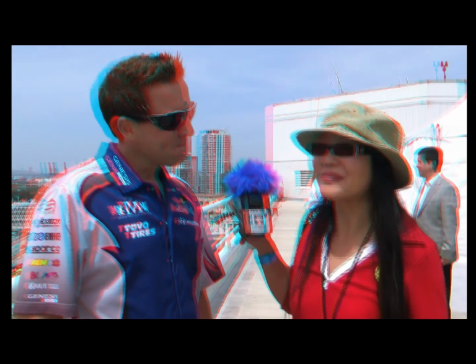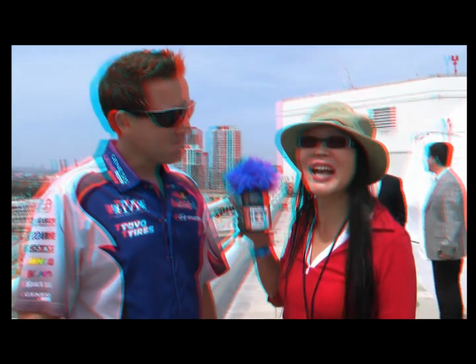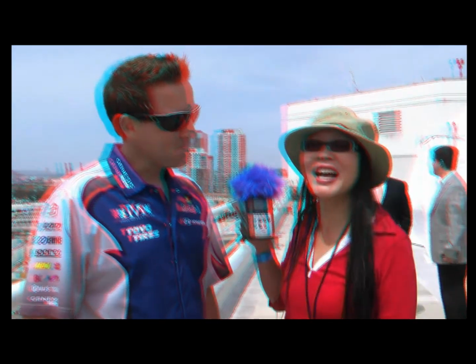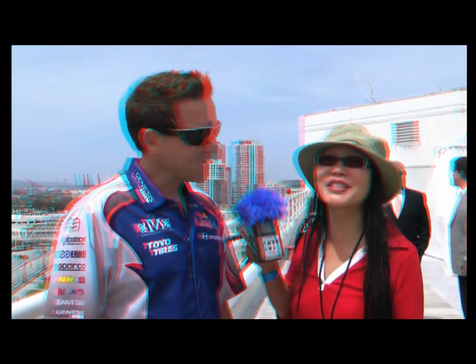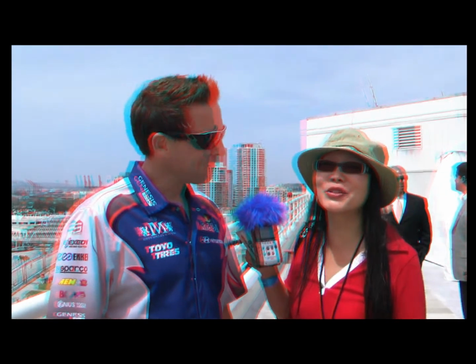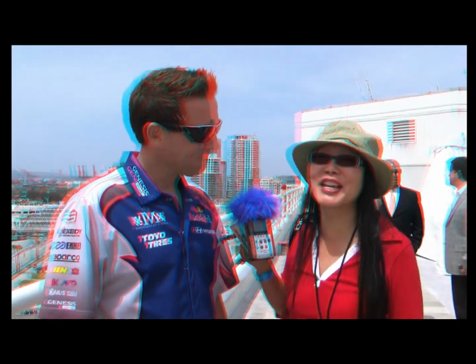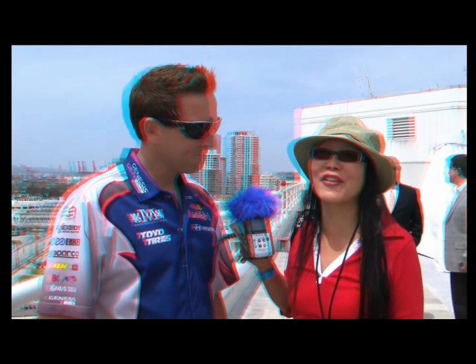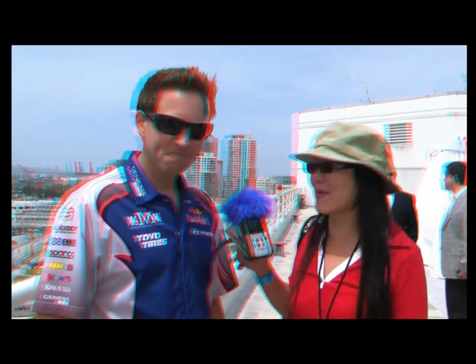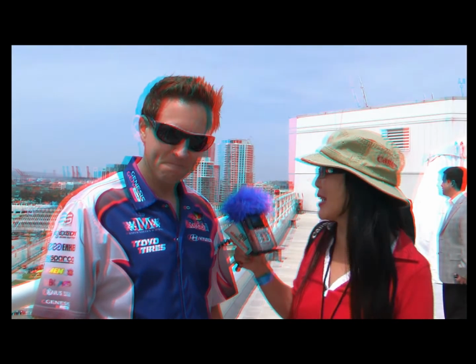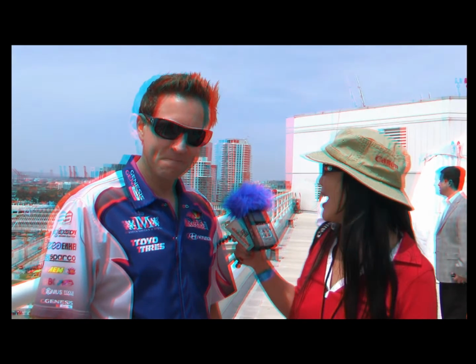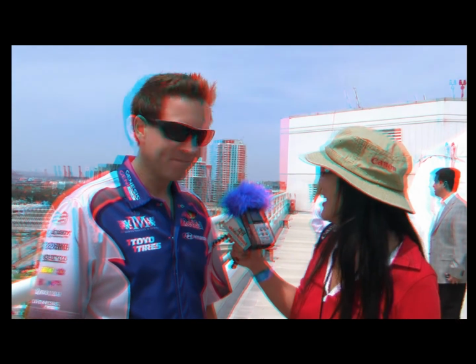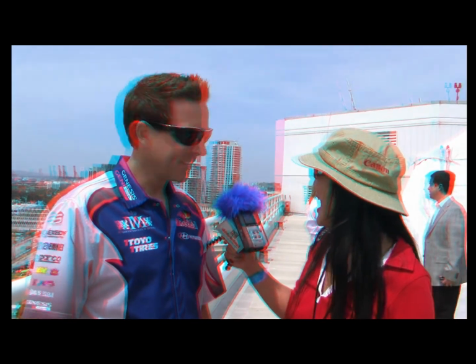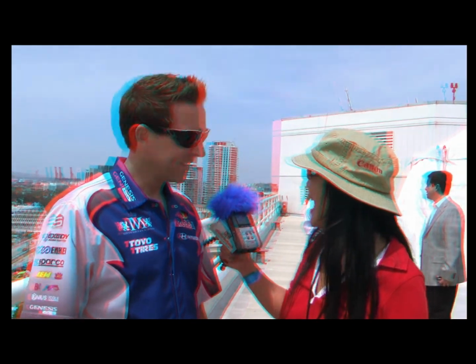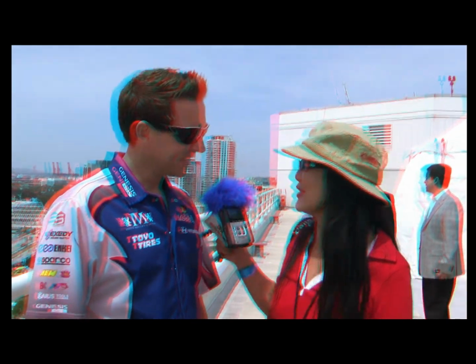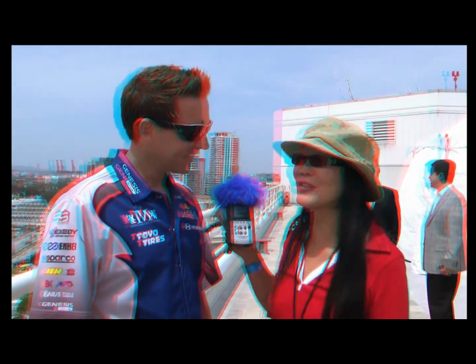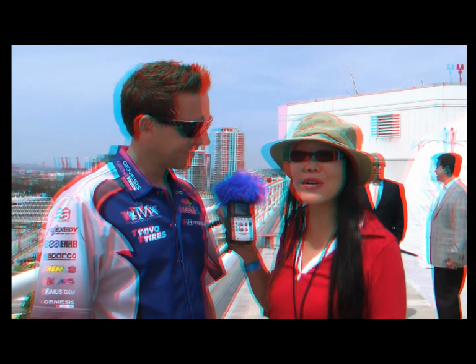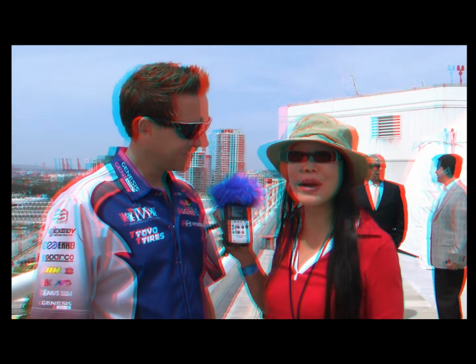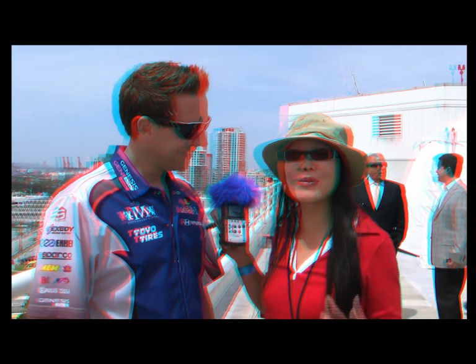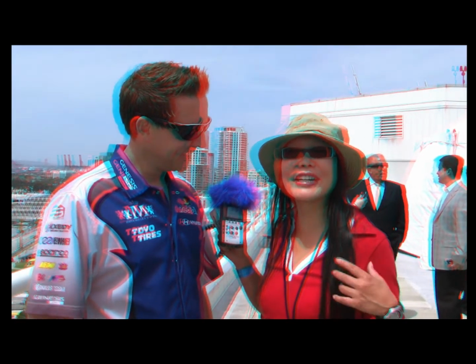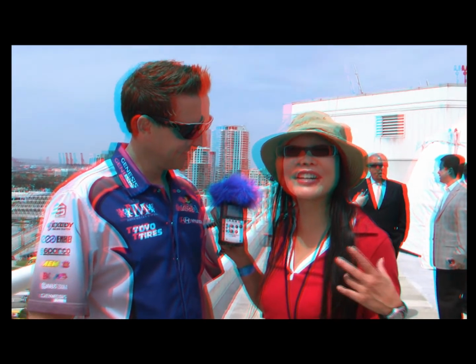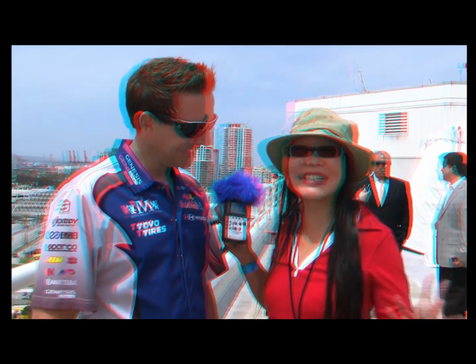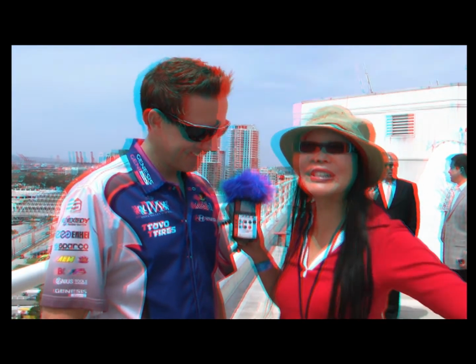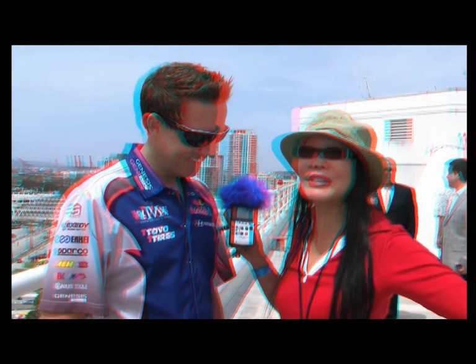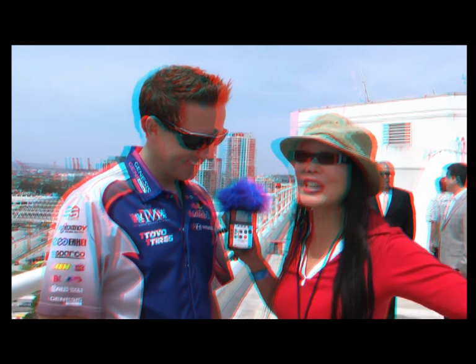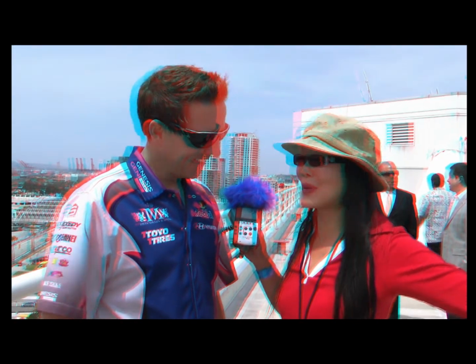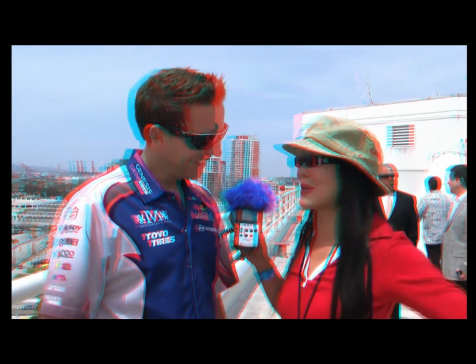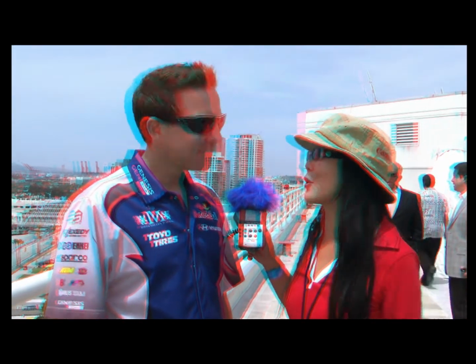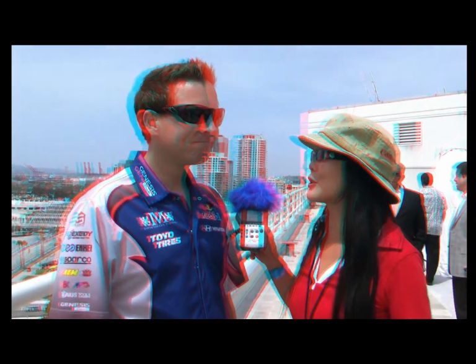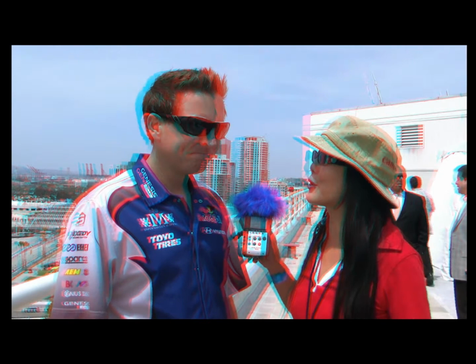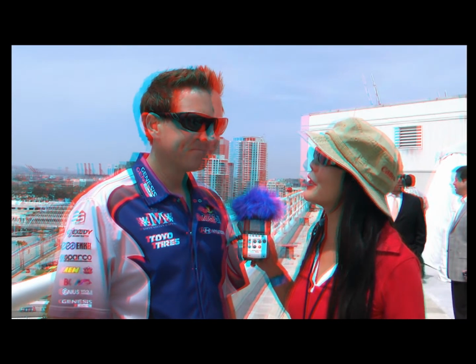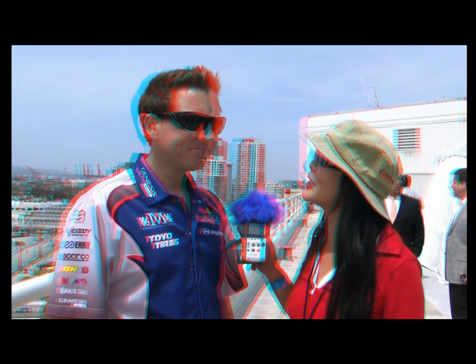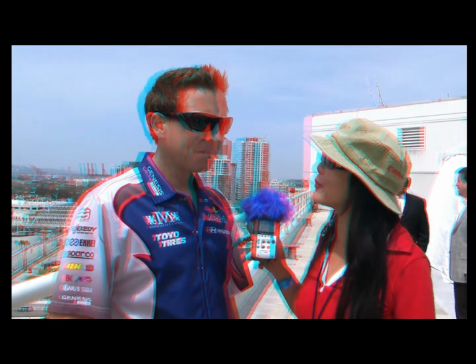Hello, this is Joyce Chow for MBN and News Video Web. We are here in Long Beach, of course, with the Toyota Grand Prix.